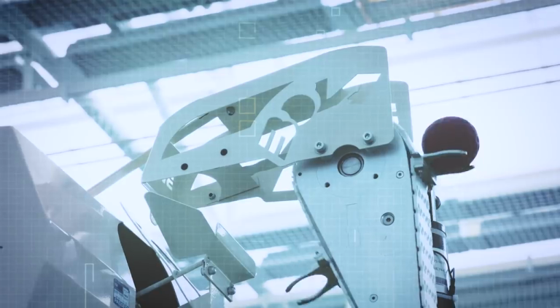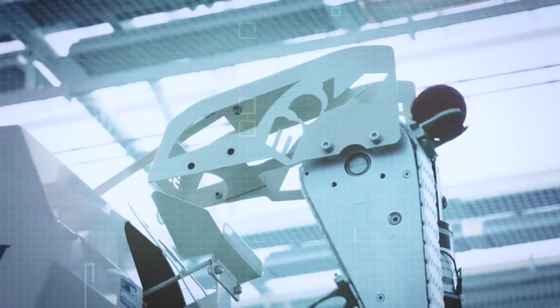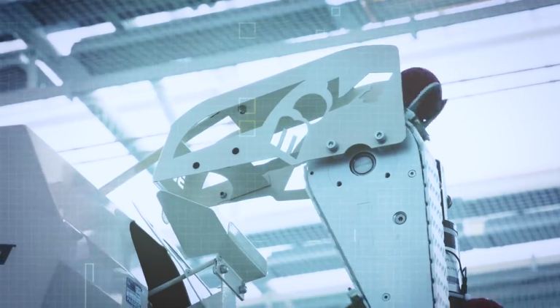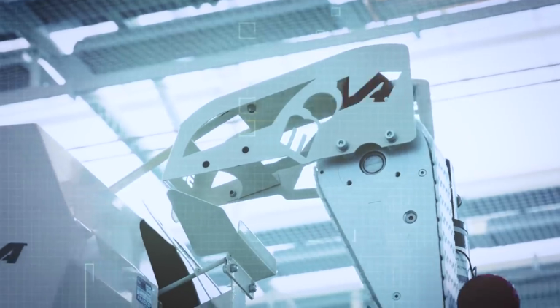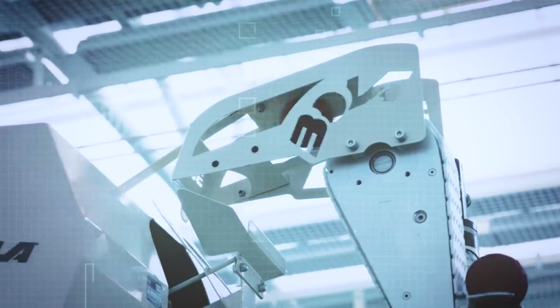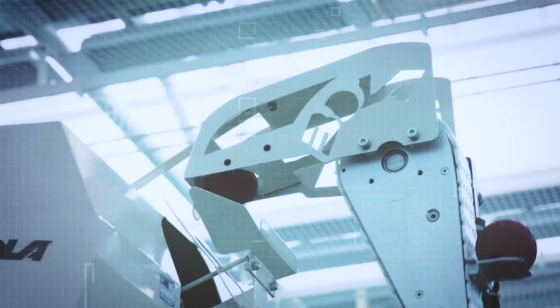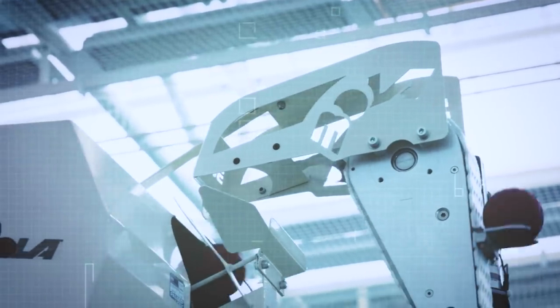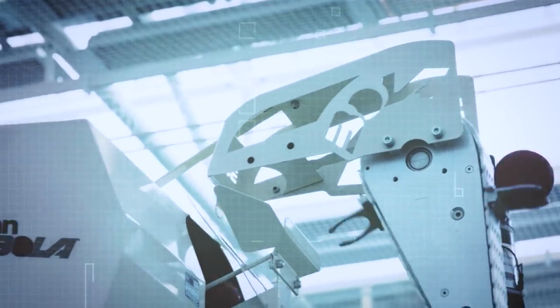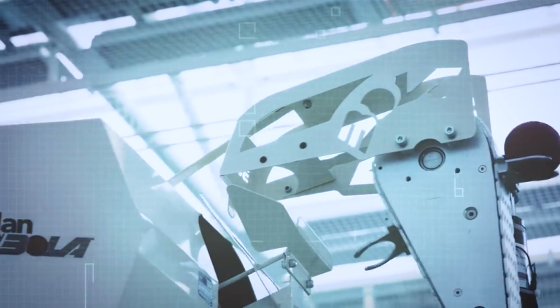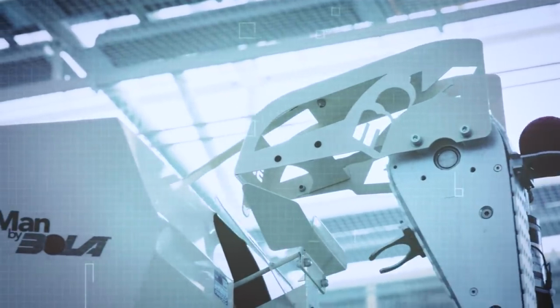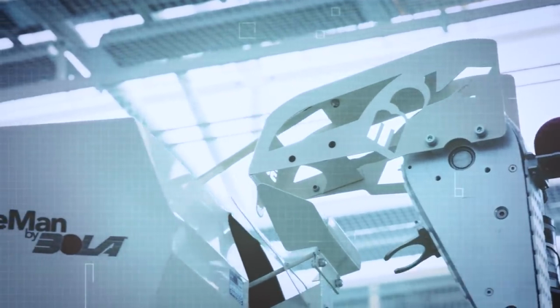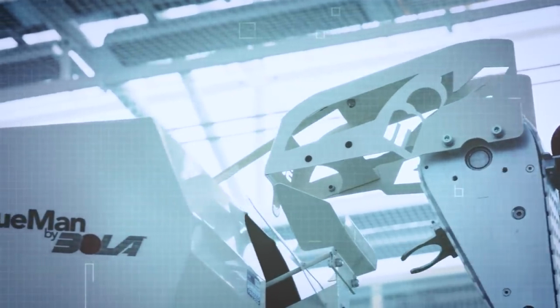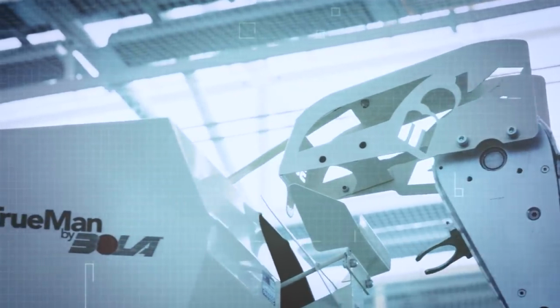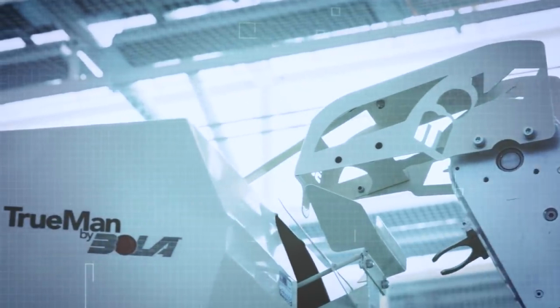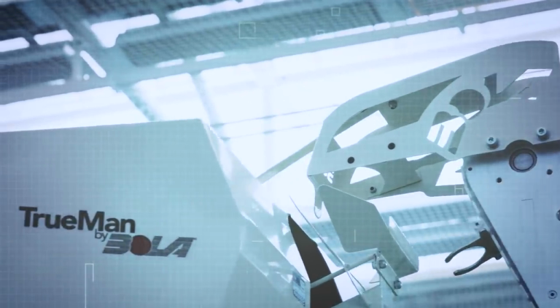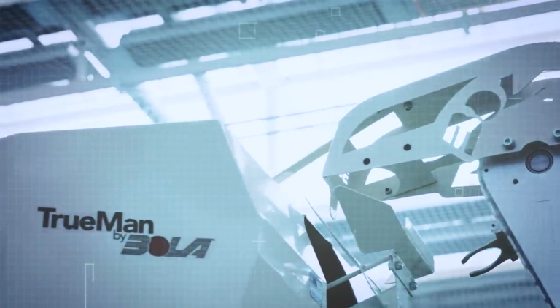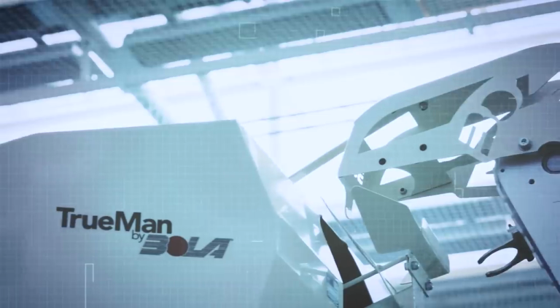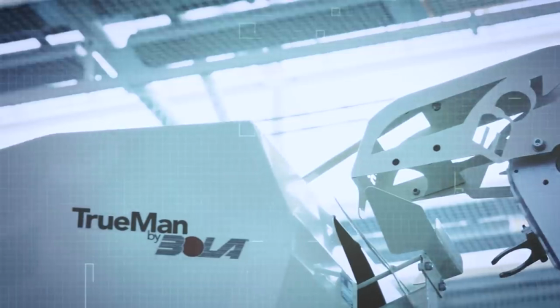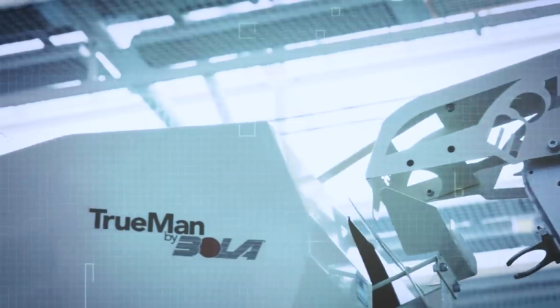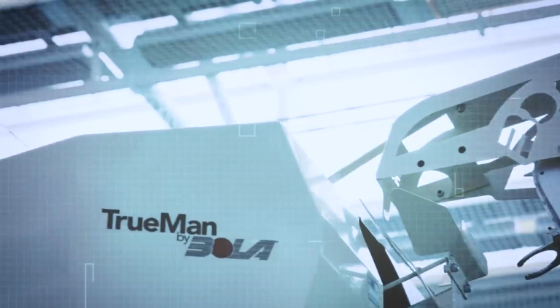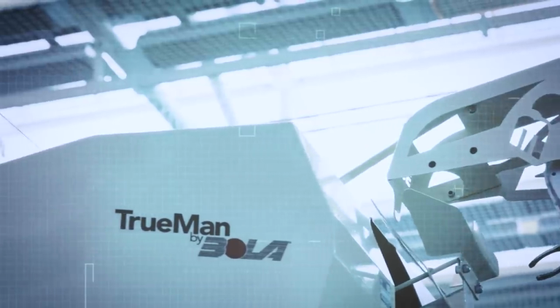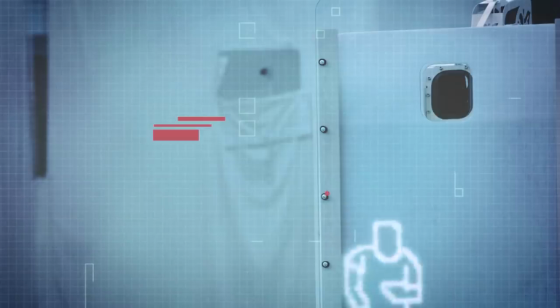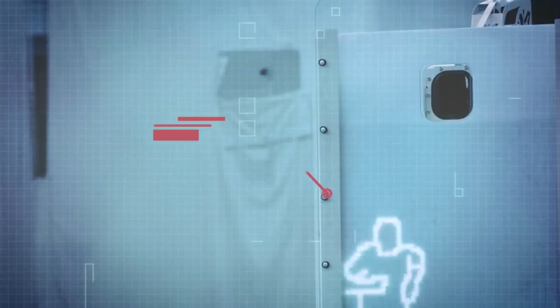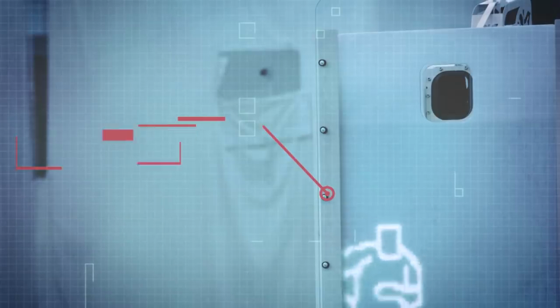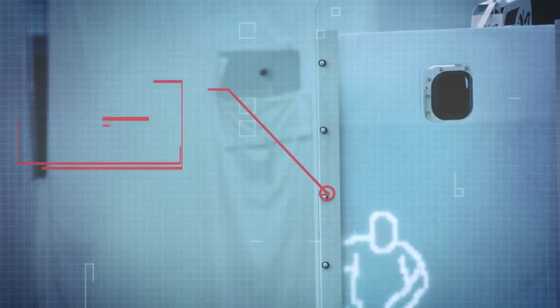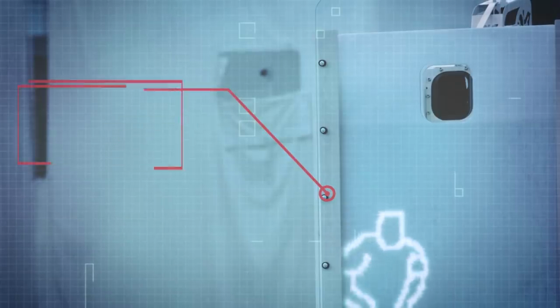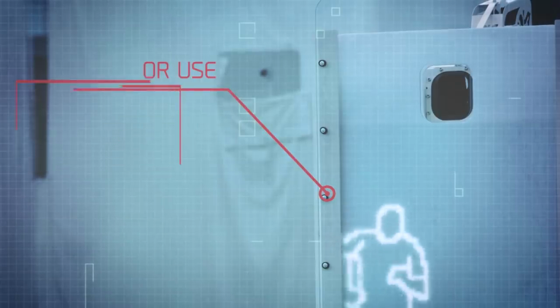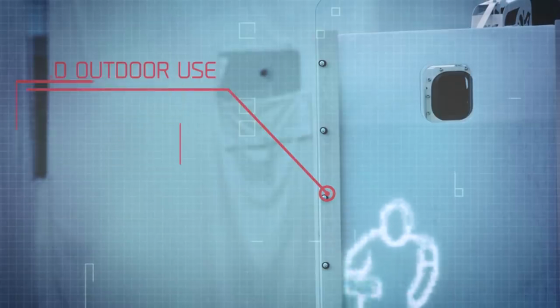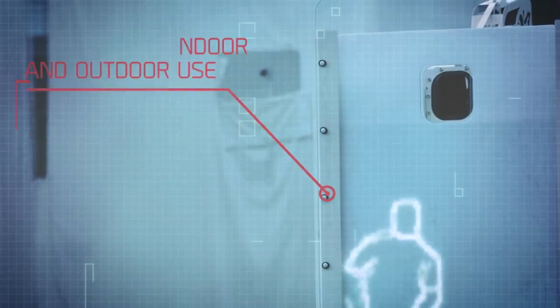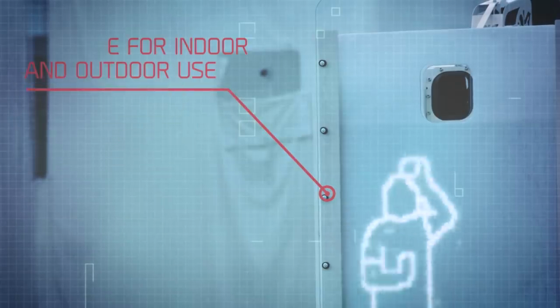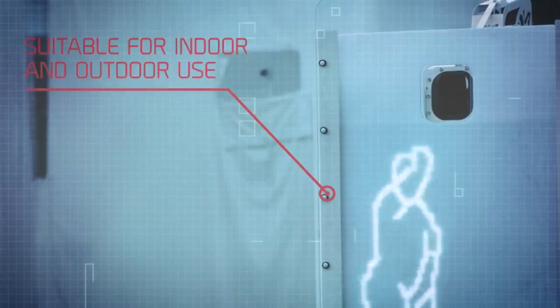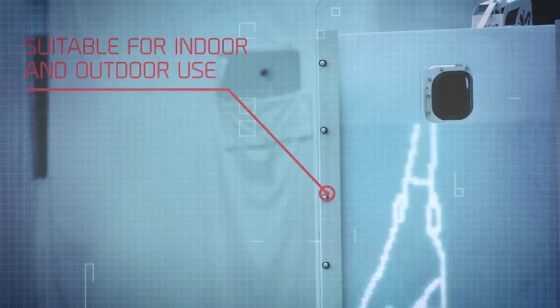The brightness of these animations is completely adjustable, rendering the Truman suitable for both indoor and outdoor use.